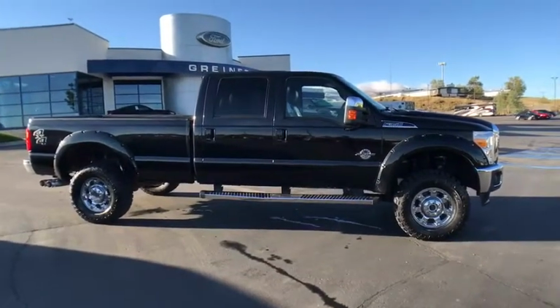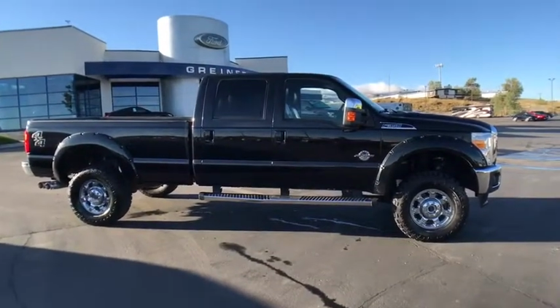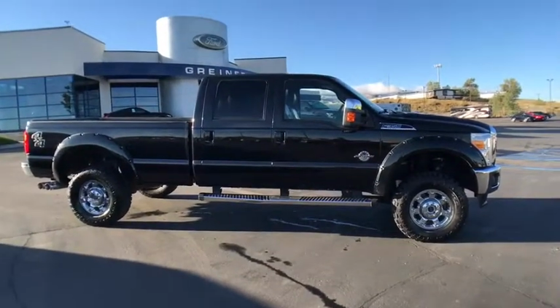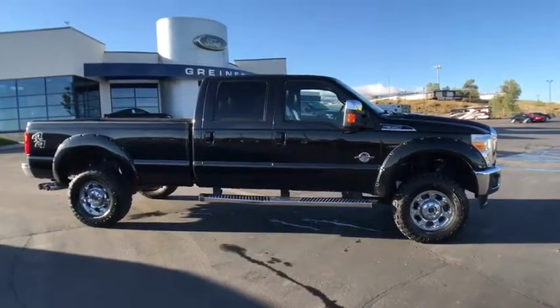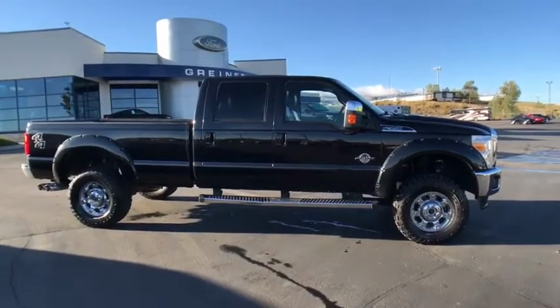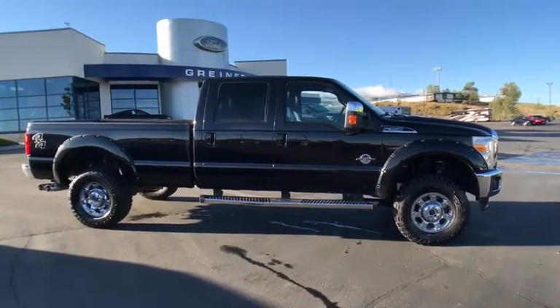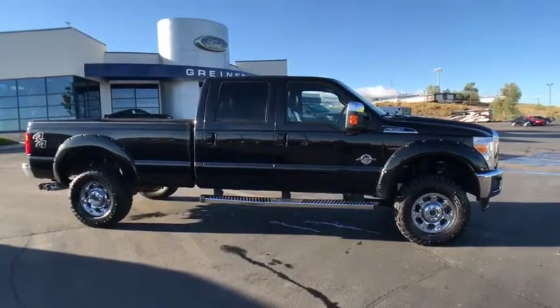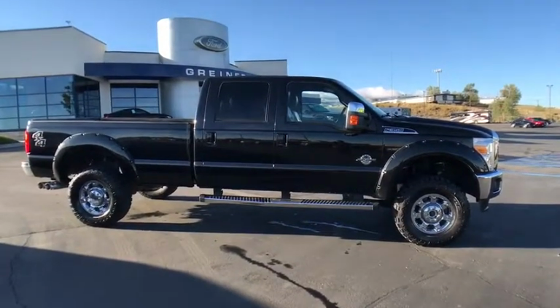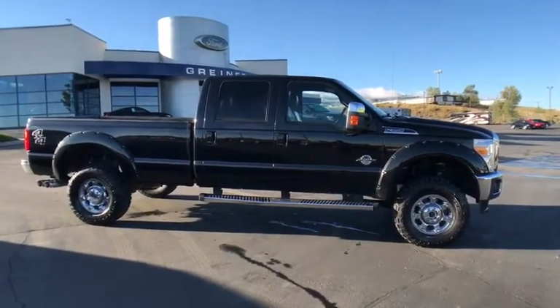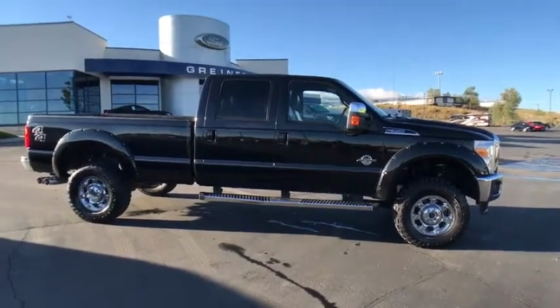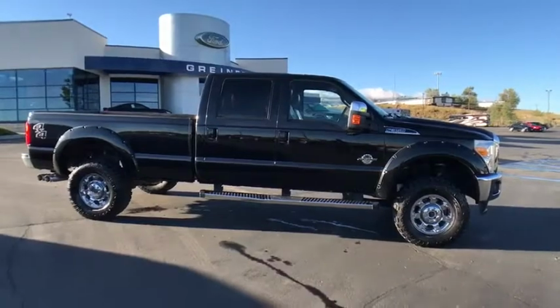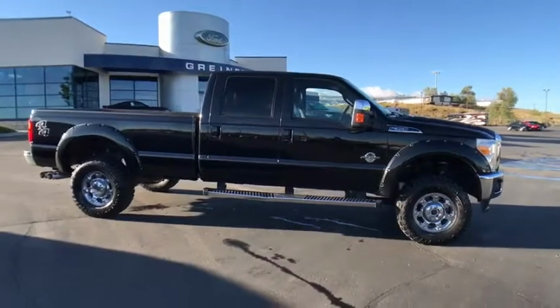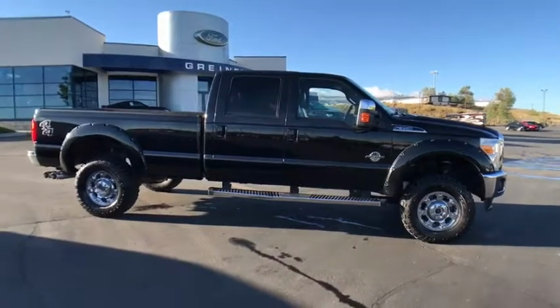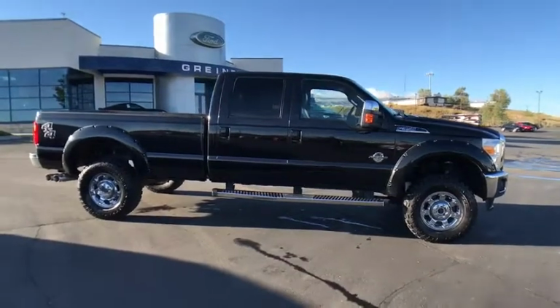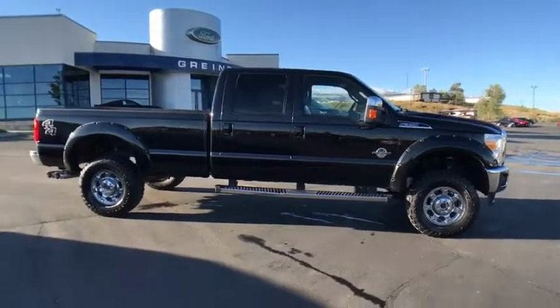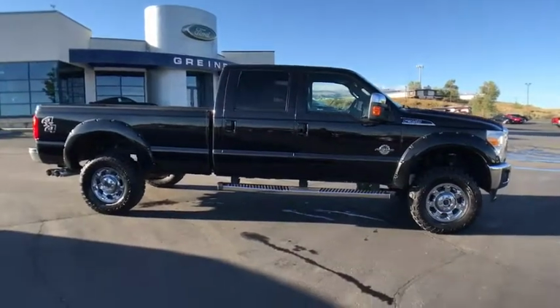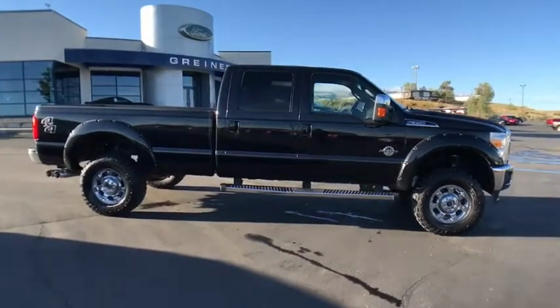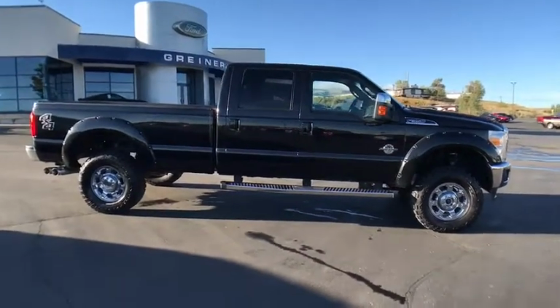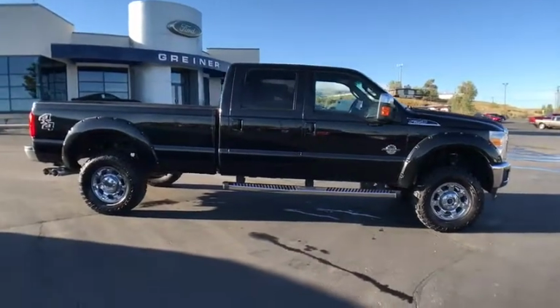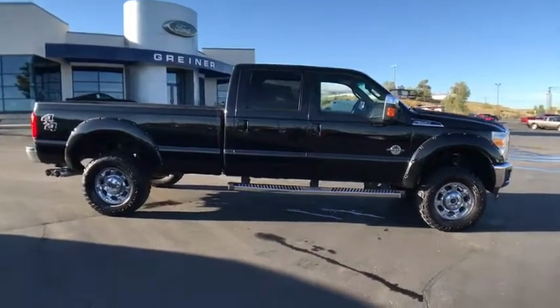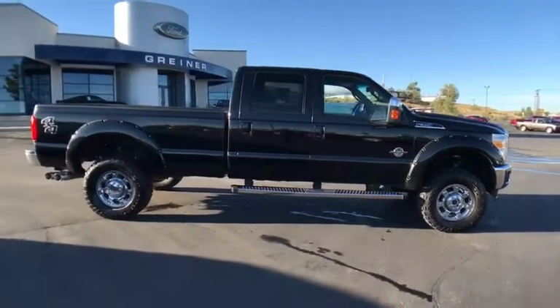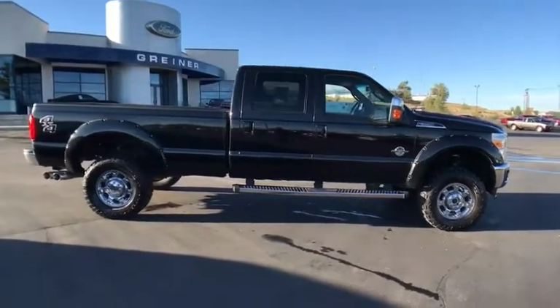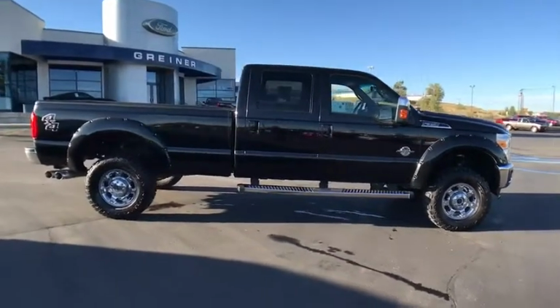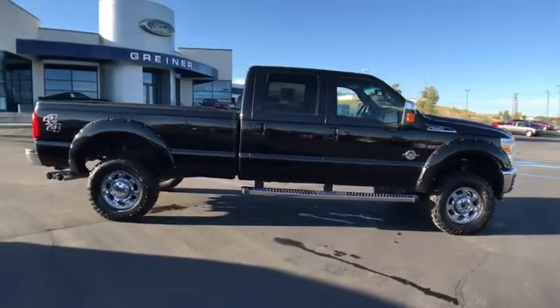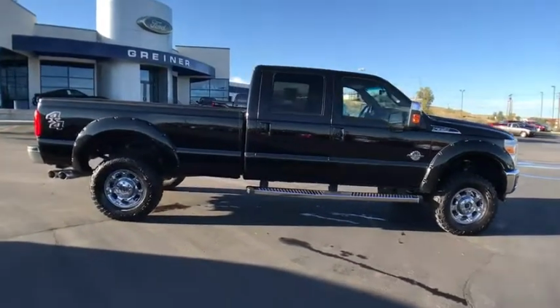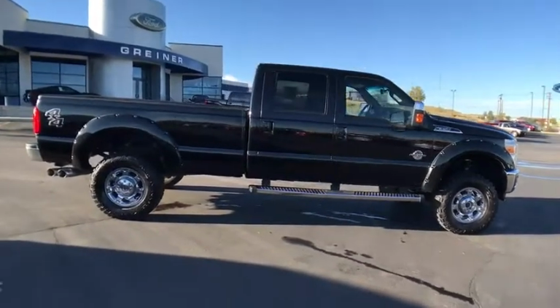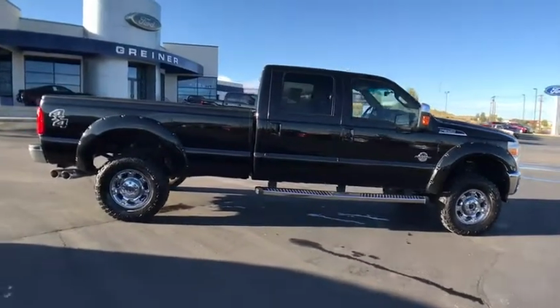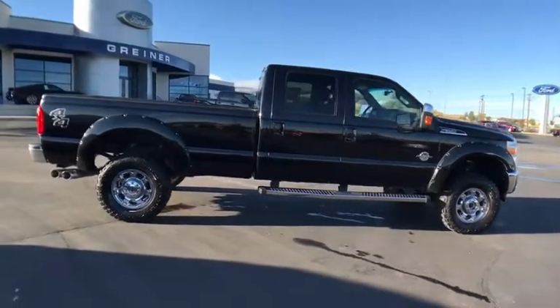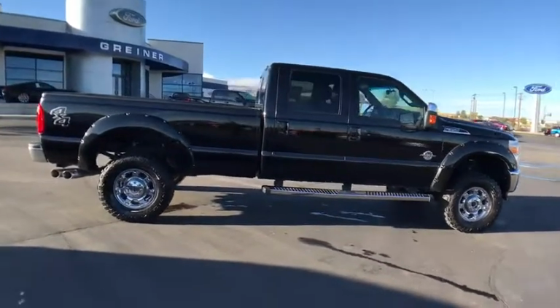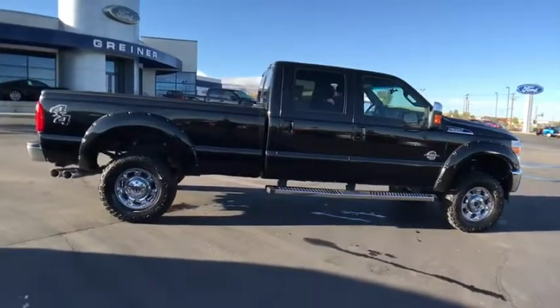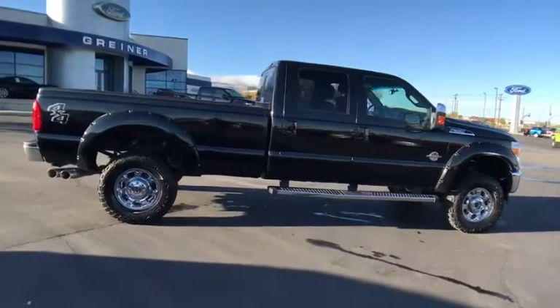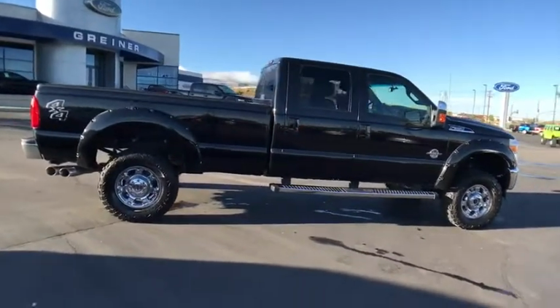Ford F-350 Super Duty — this vehicle has less than 80,000 miles.